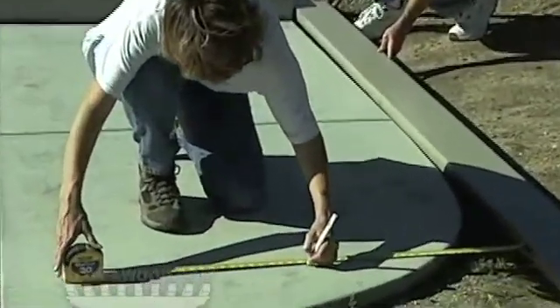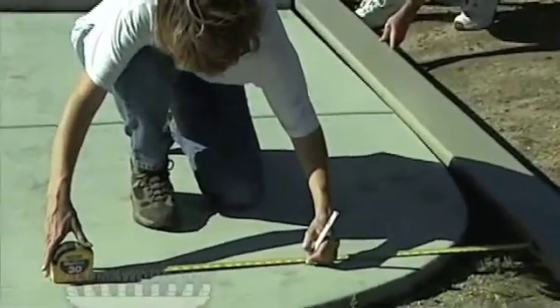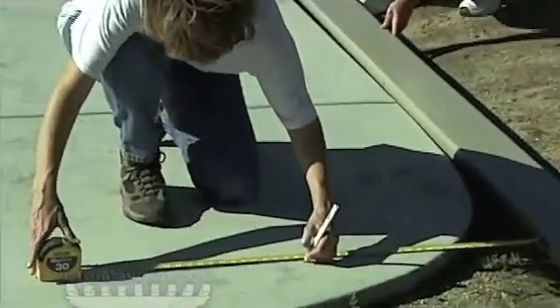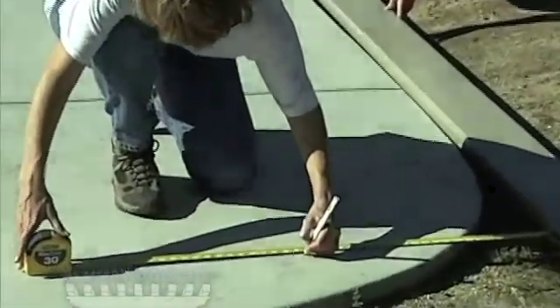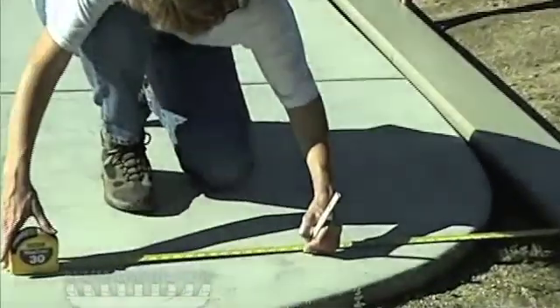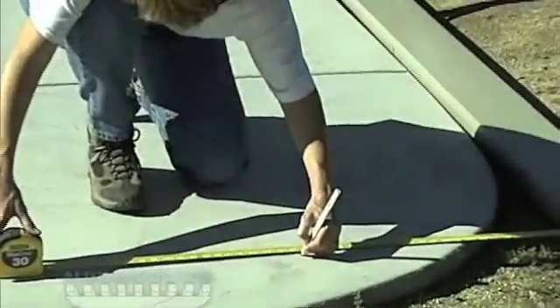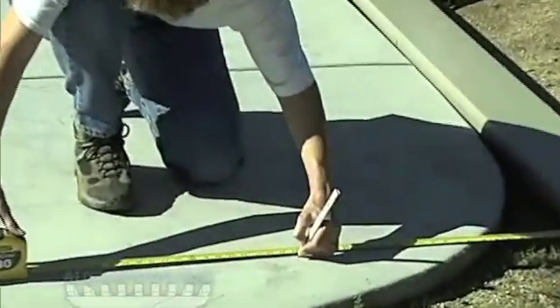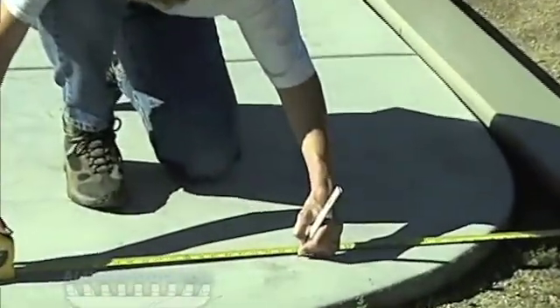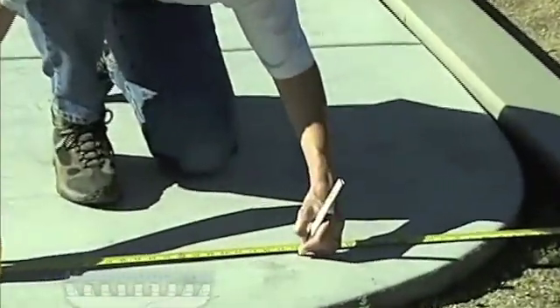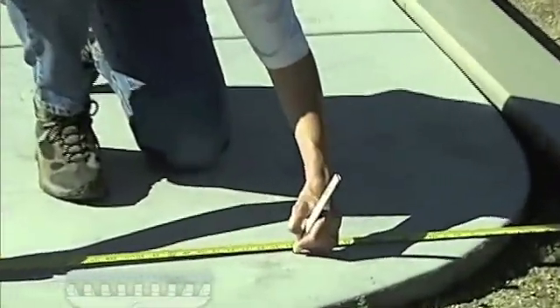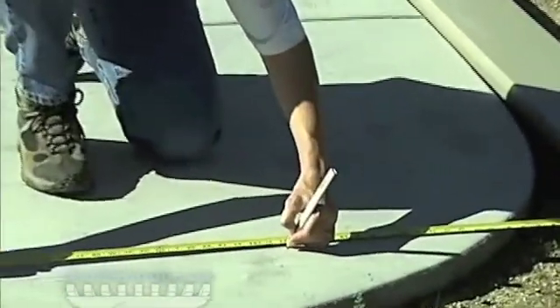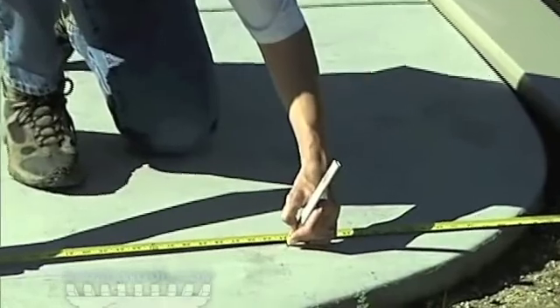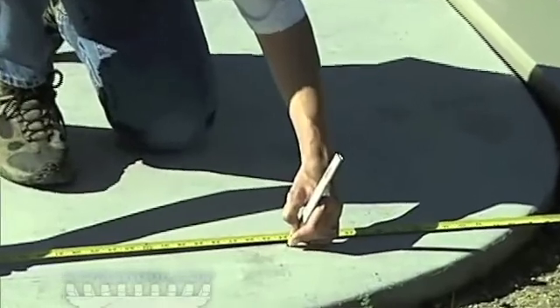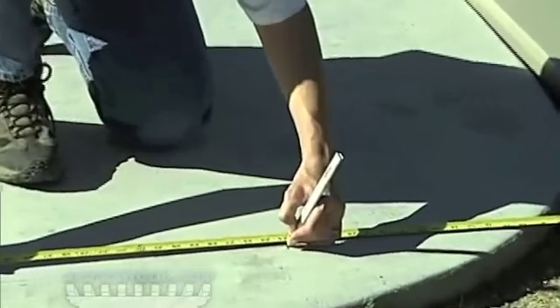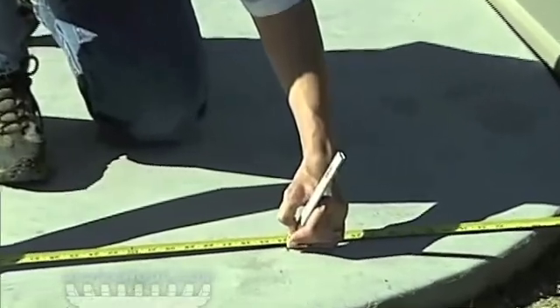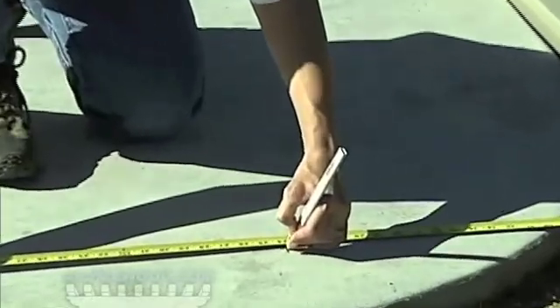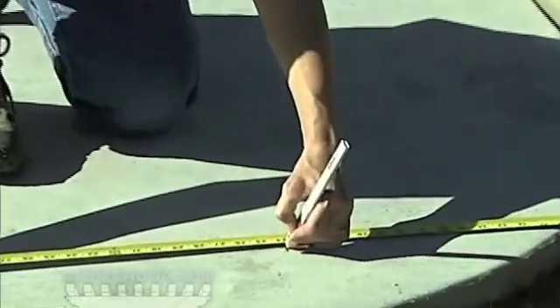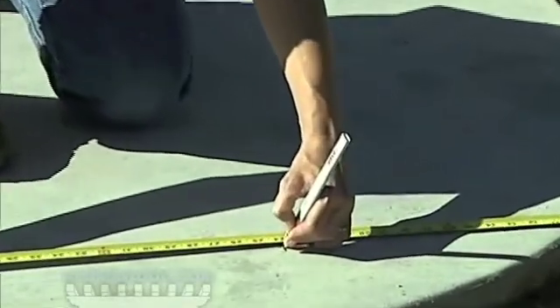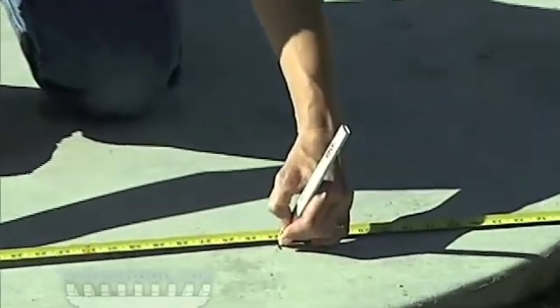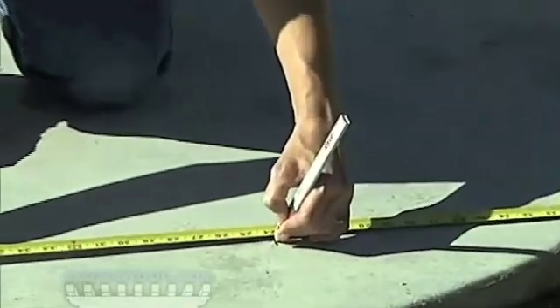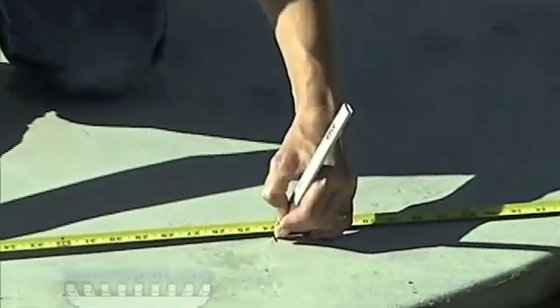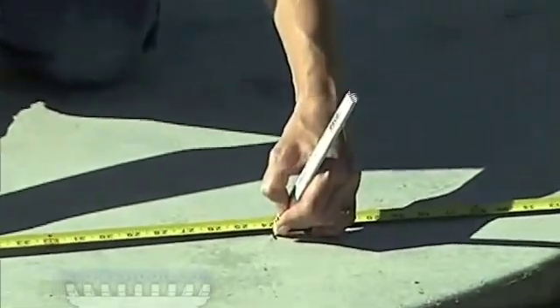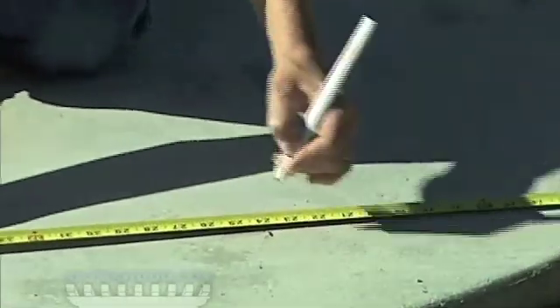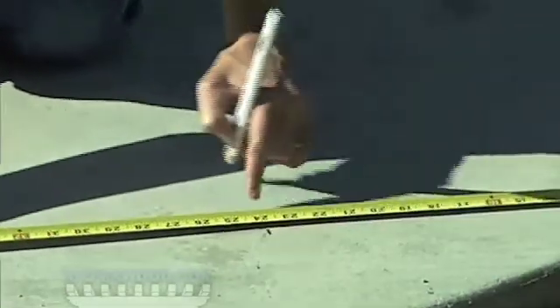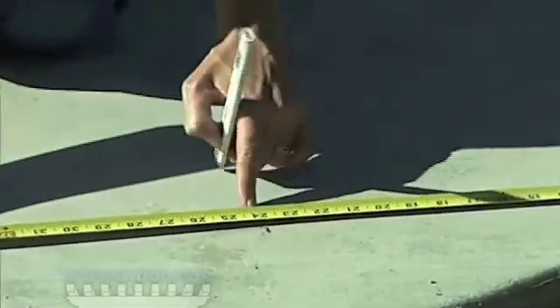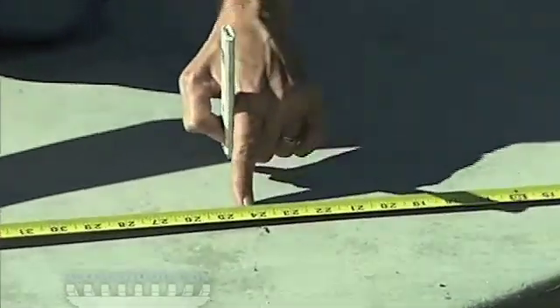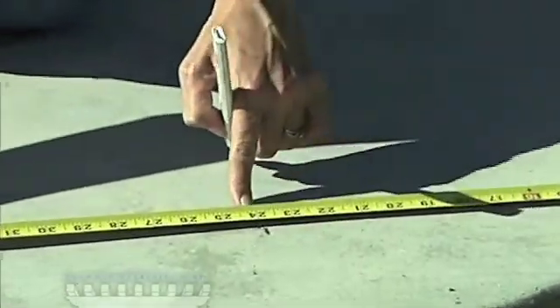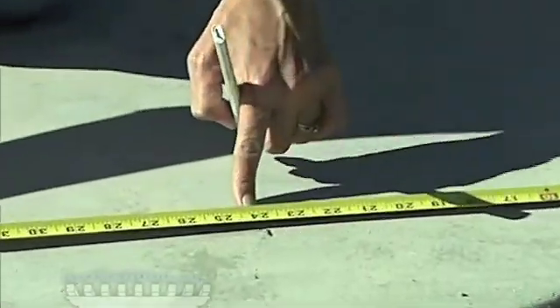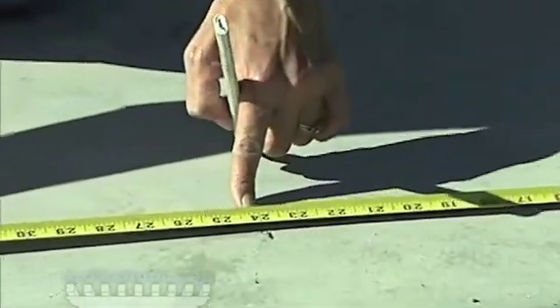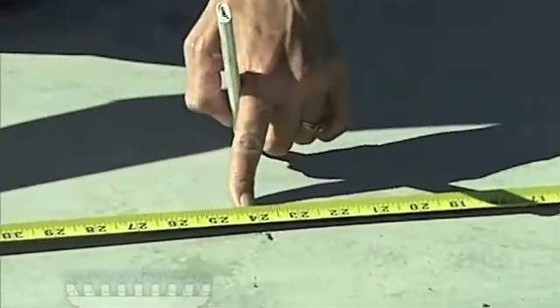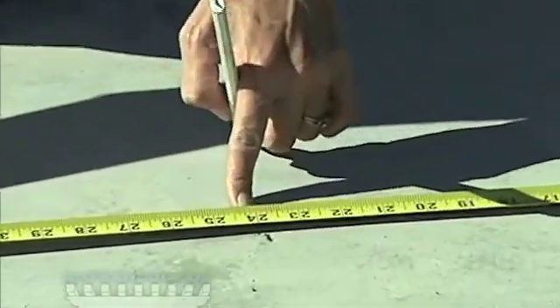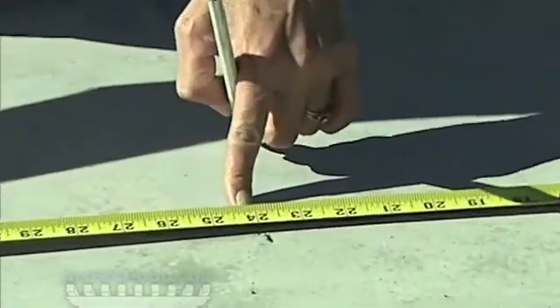The post should be at least 4 inches away from any edge of the concrete slab or expansion joint, and 30 inches away from any crack.